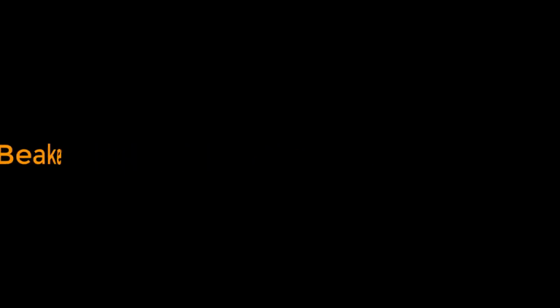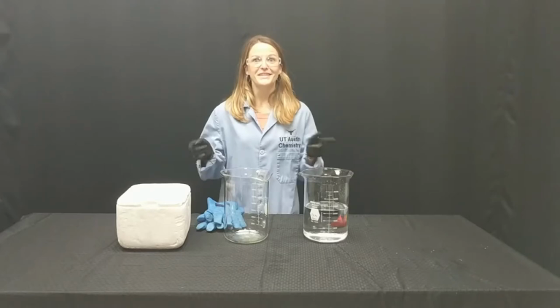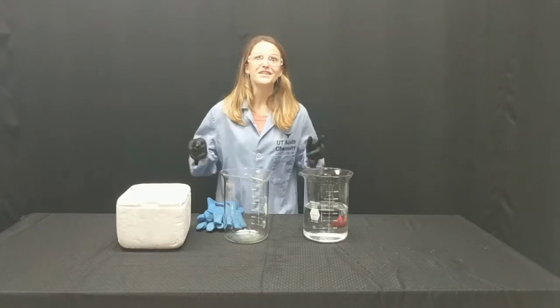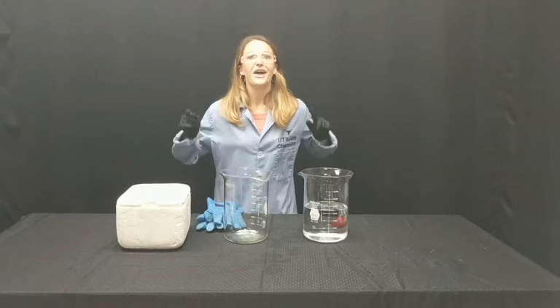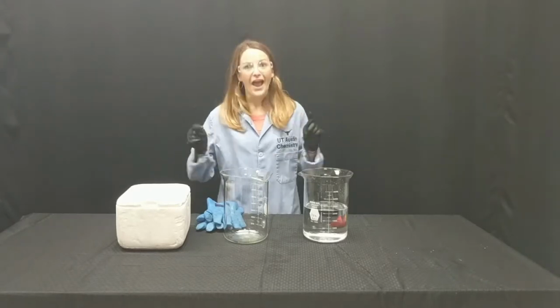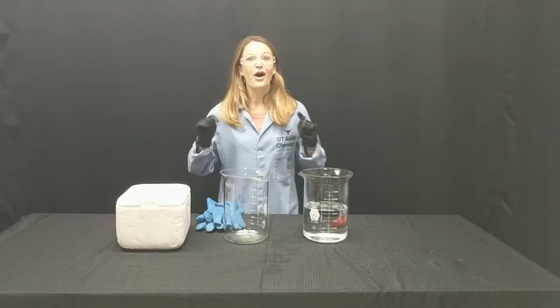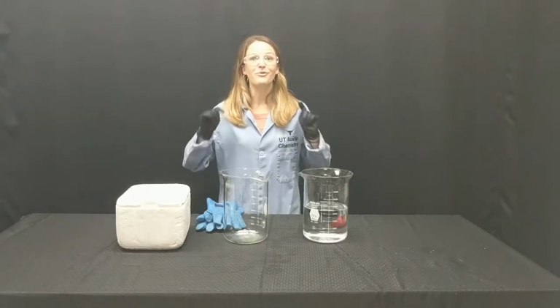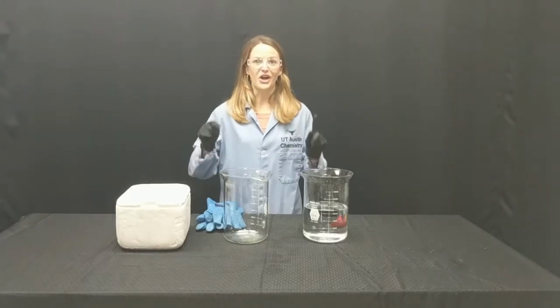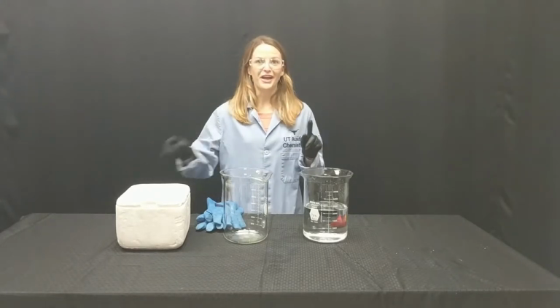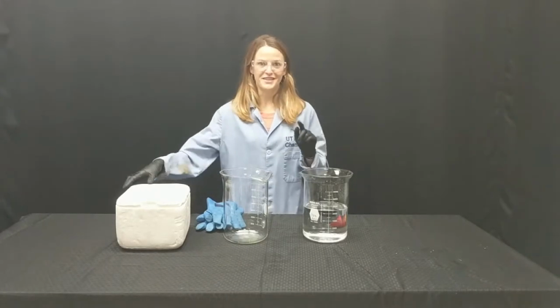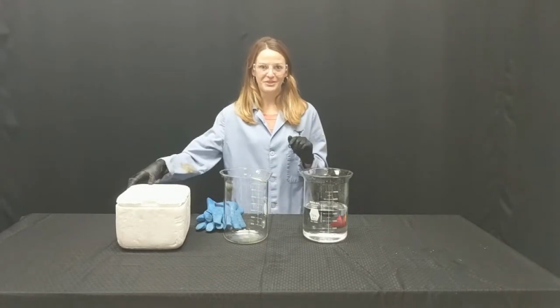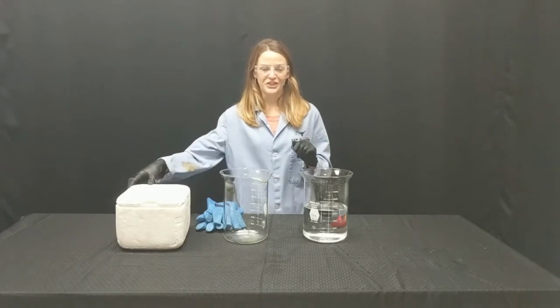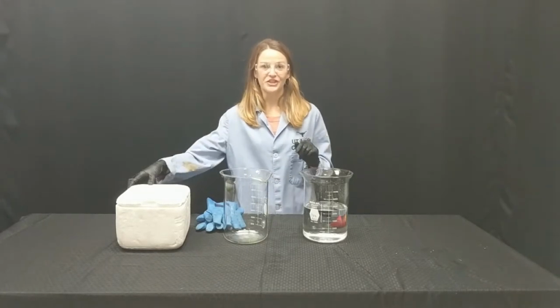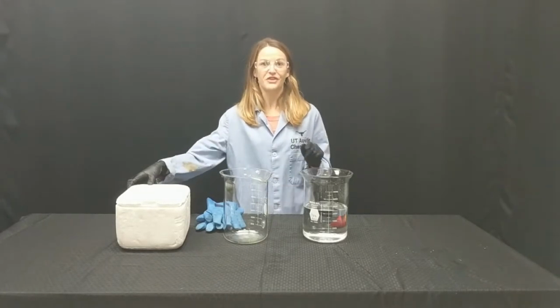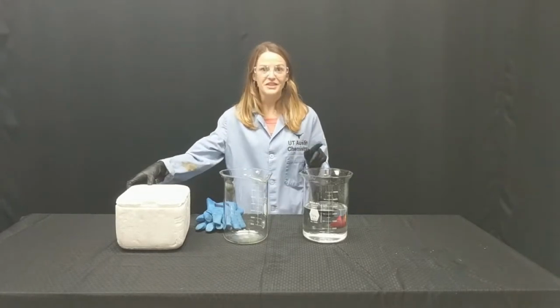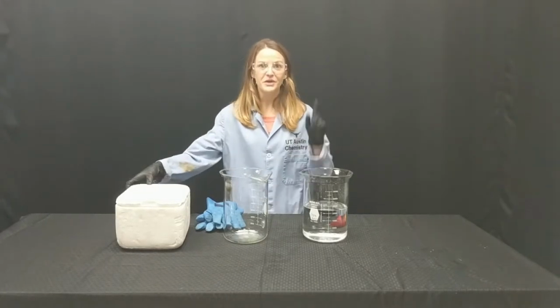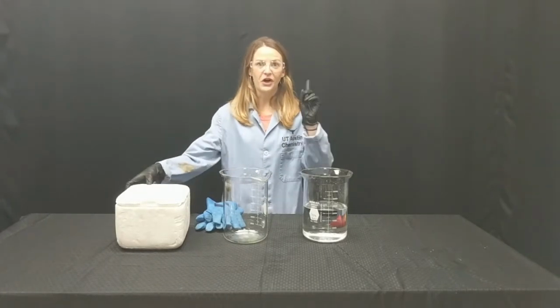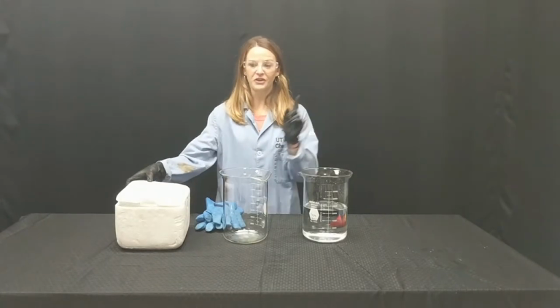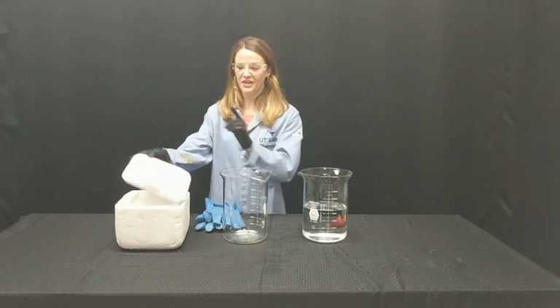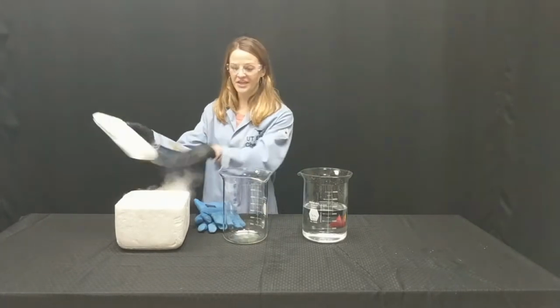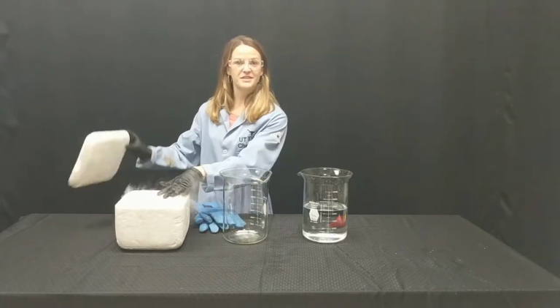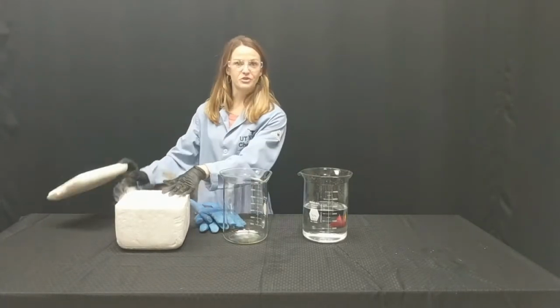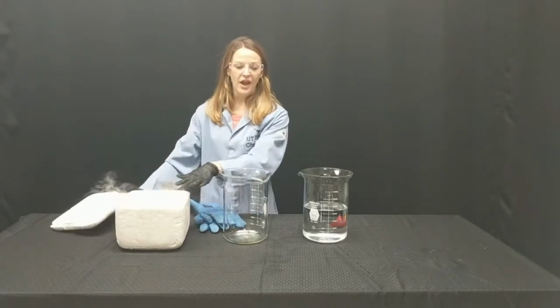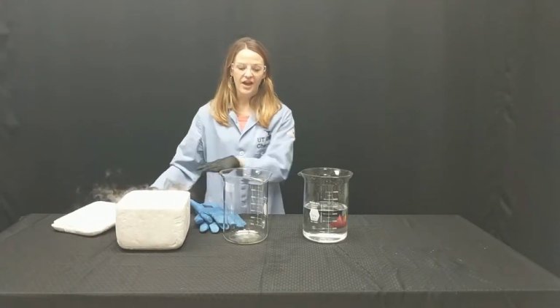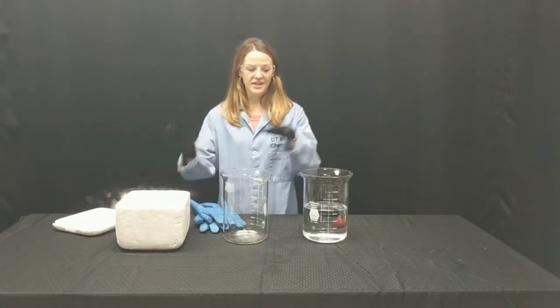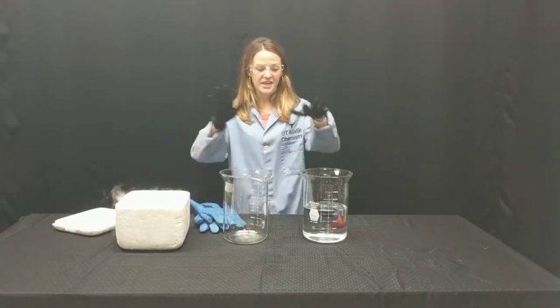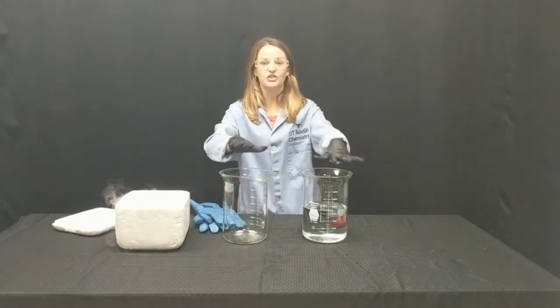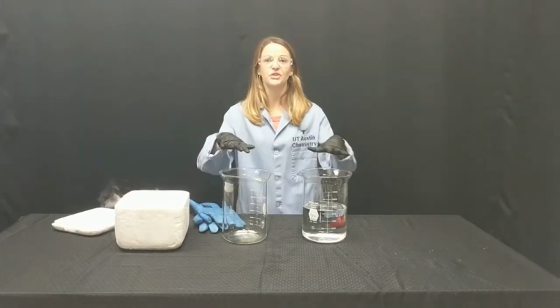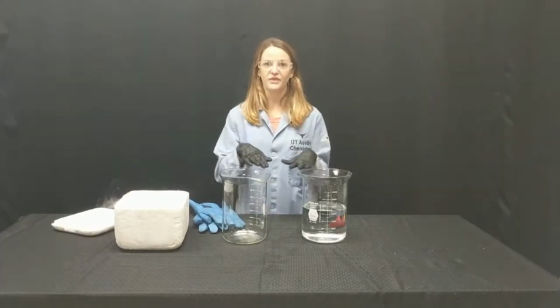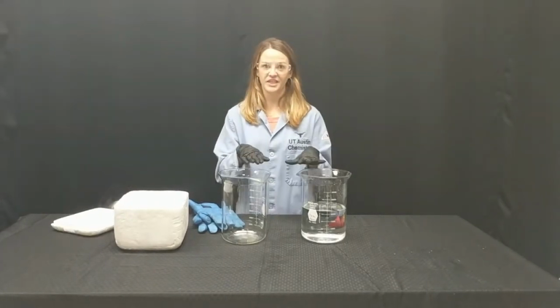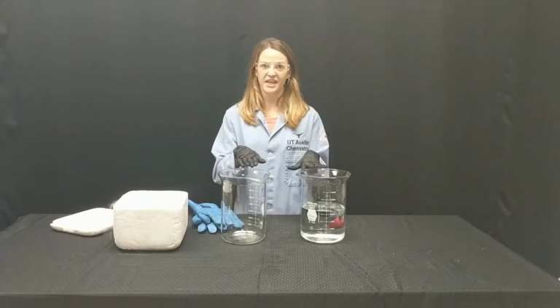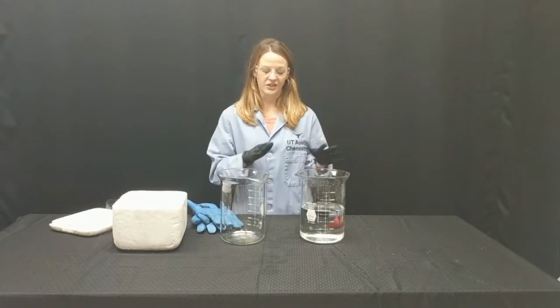This is our at-home dry ice demonstration. For this one, all you need is some dry ice and two different containers.